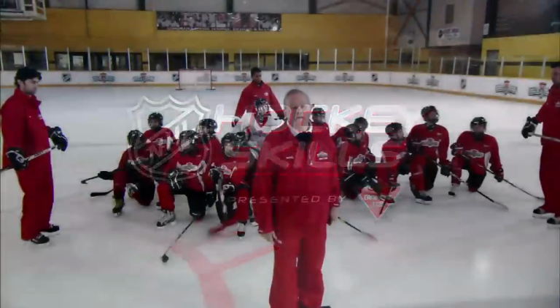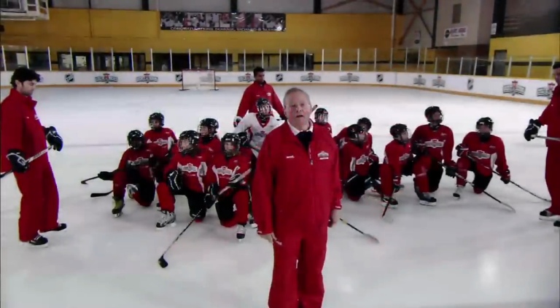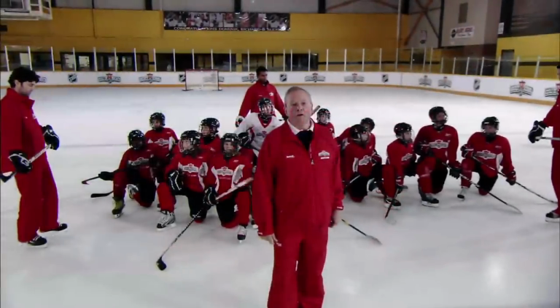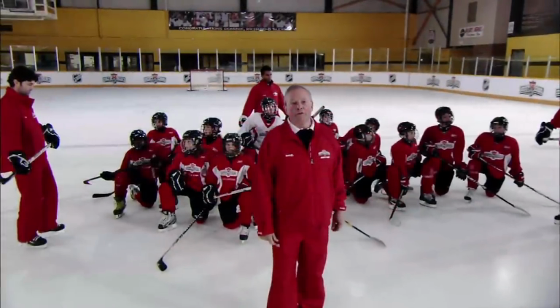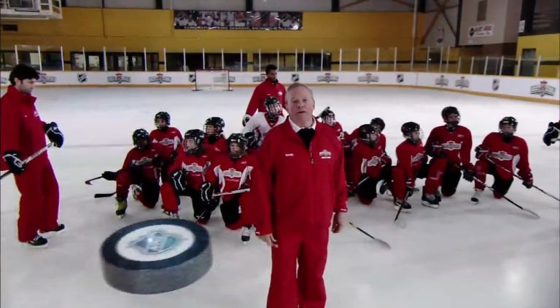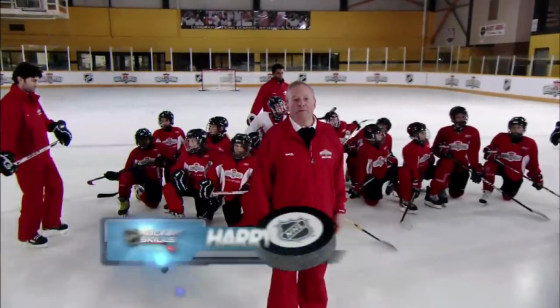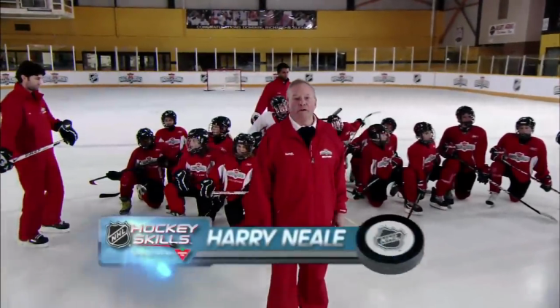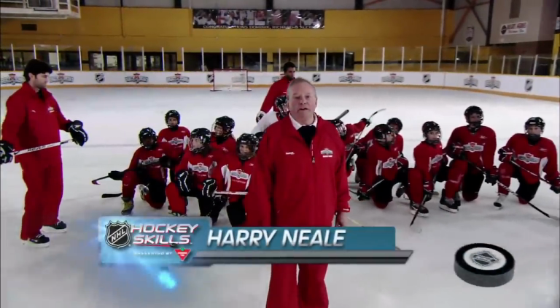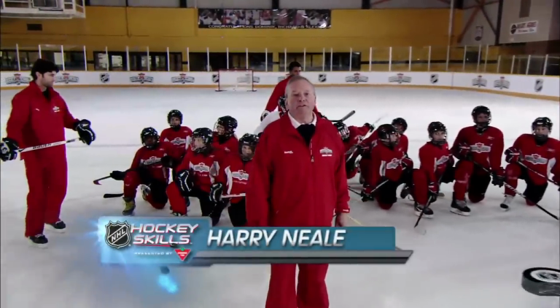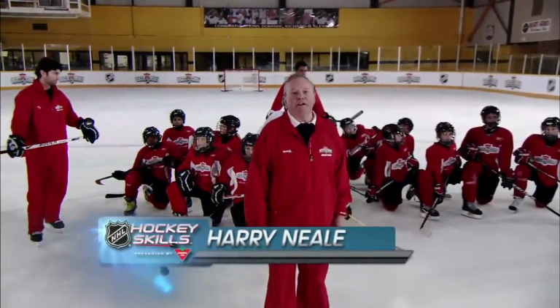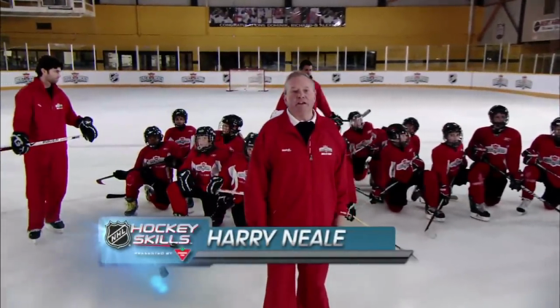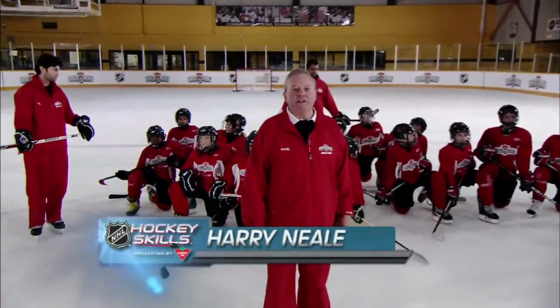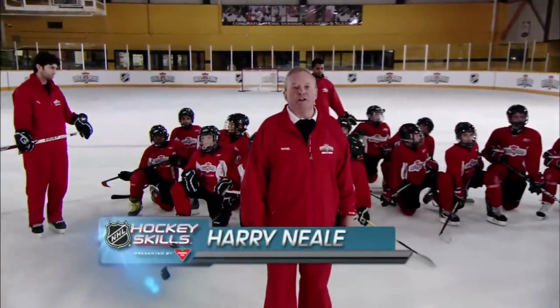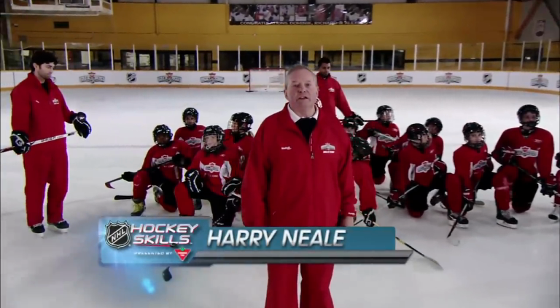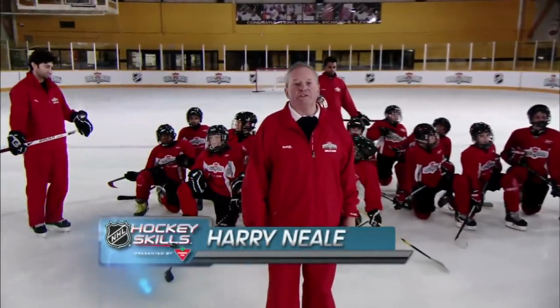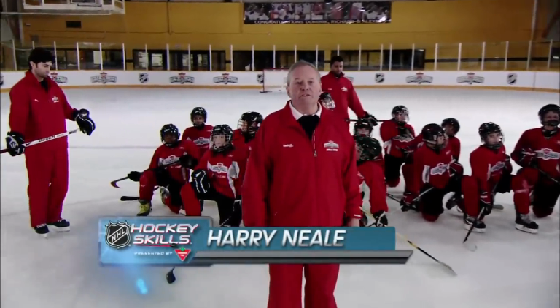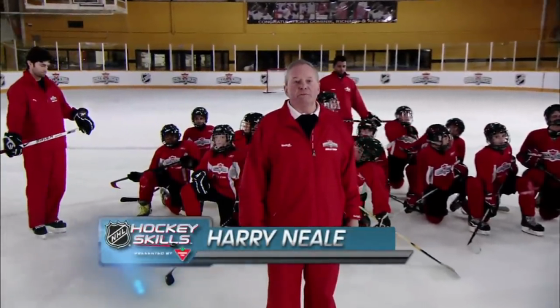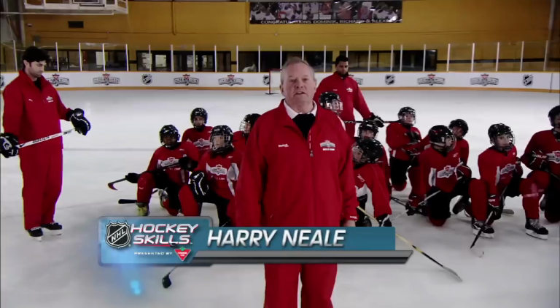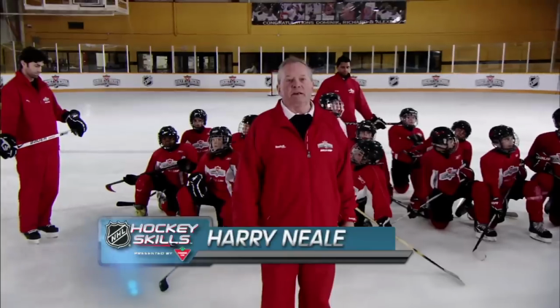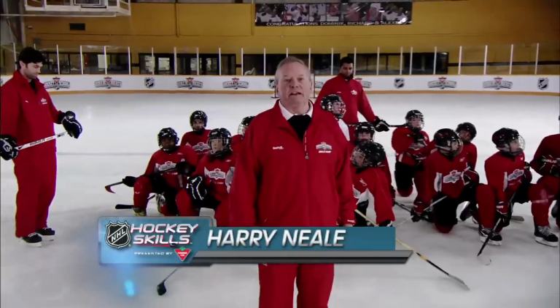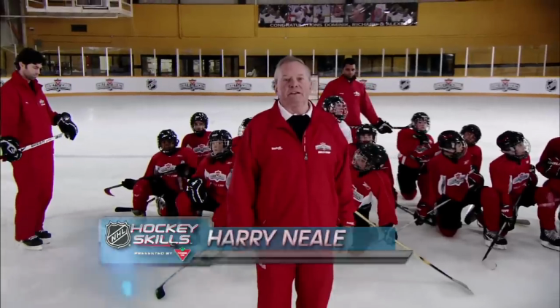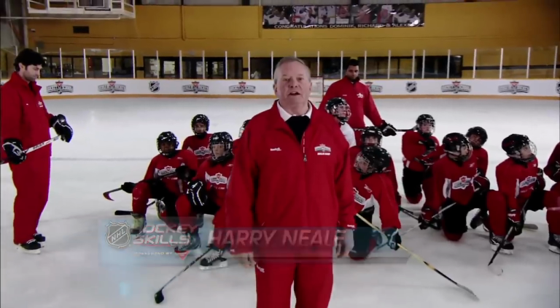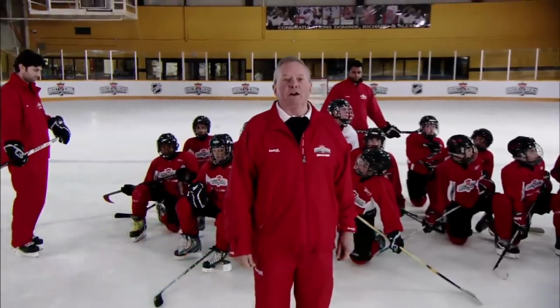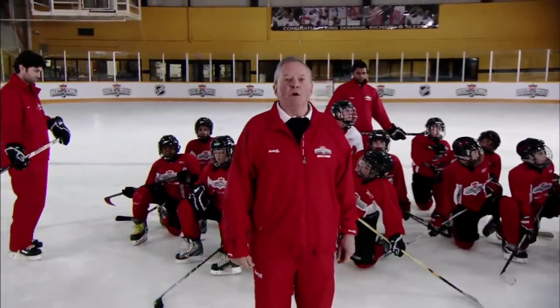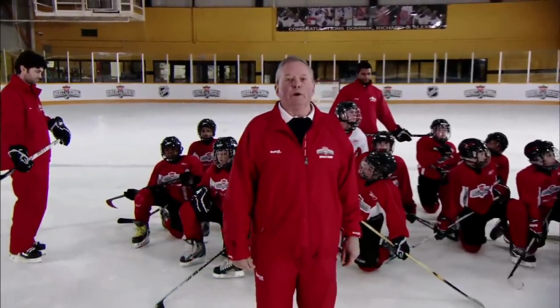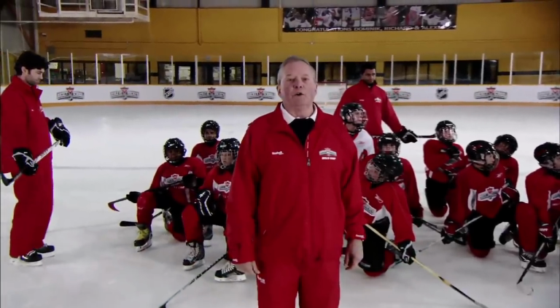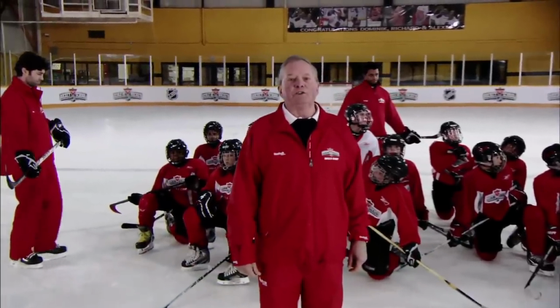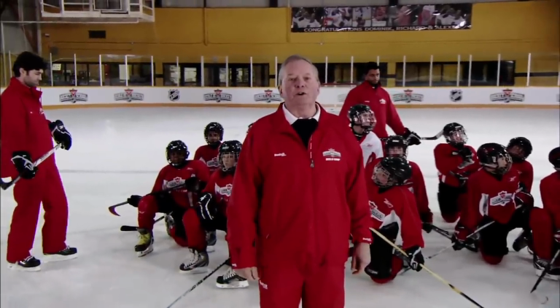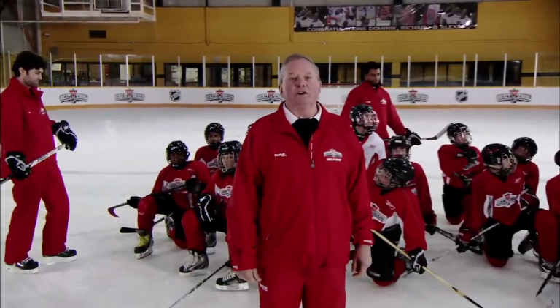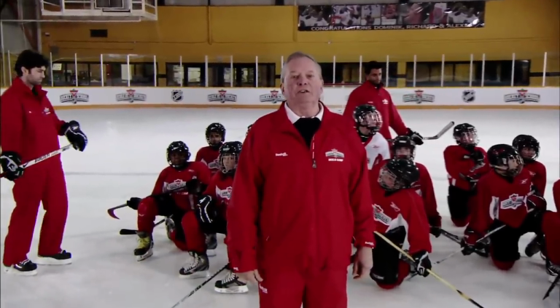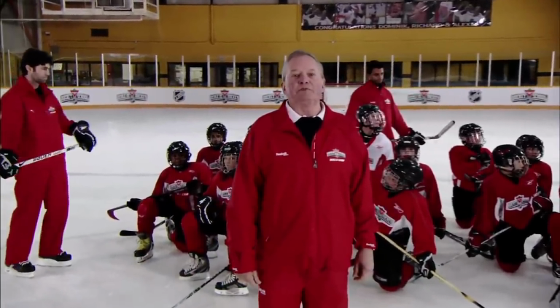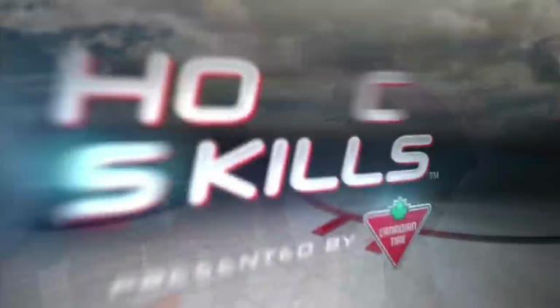Hello everyone, I'm Harry Neal and today on NHL Hockey Skills presented by Canadian Tire, we are going to work on flip shots.